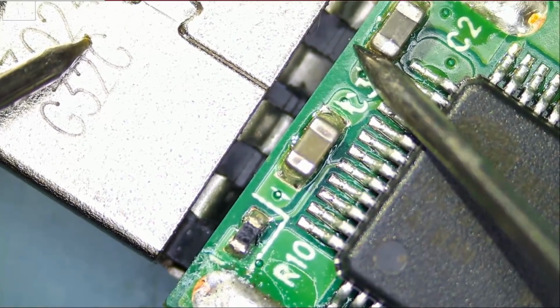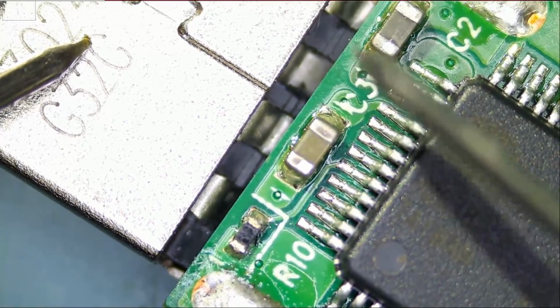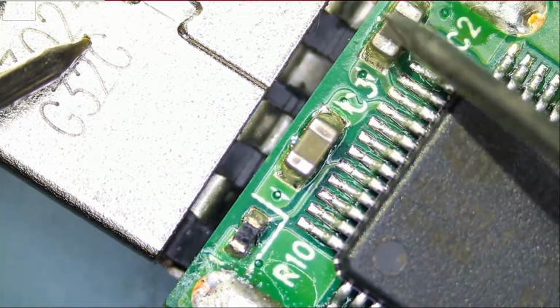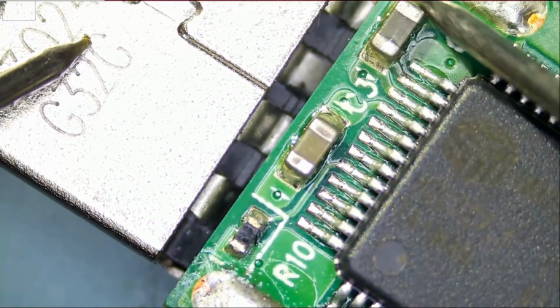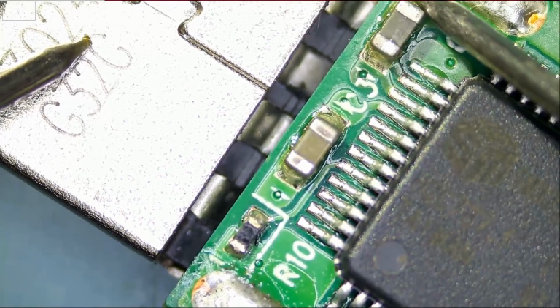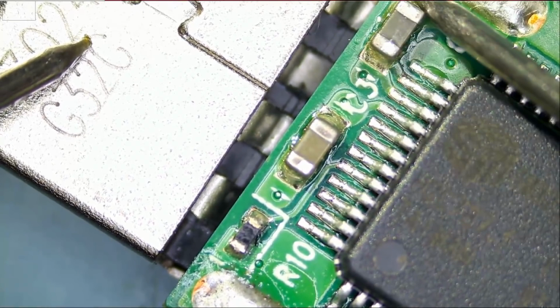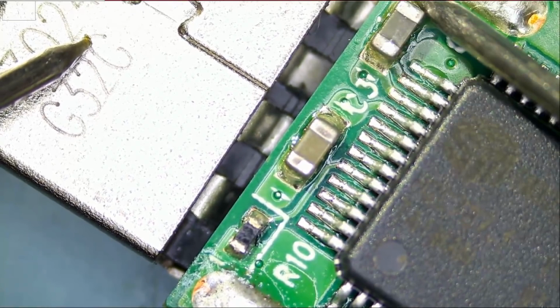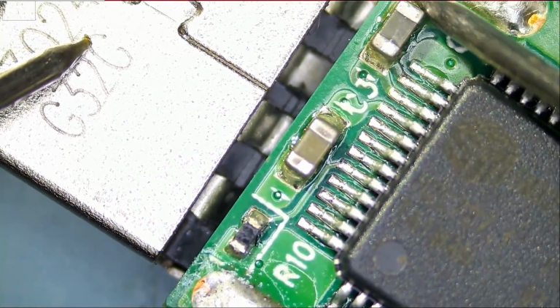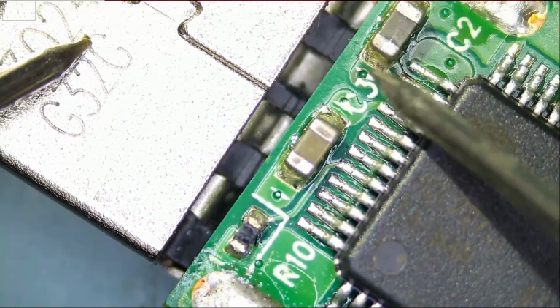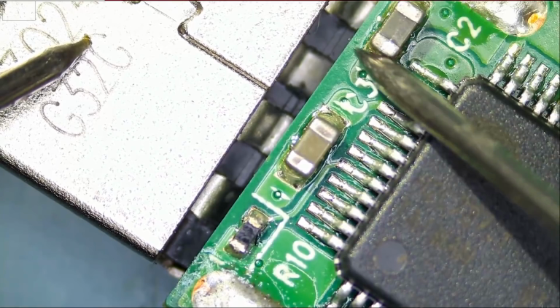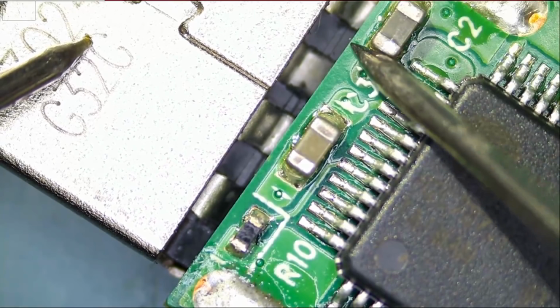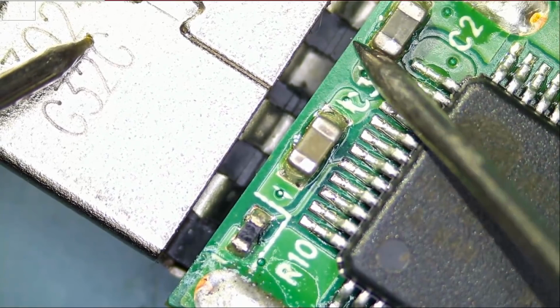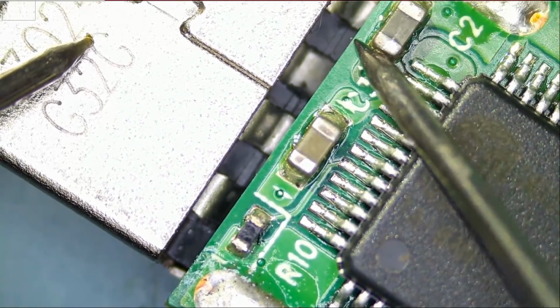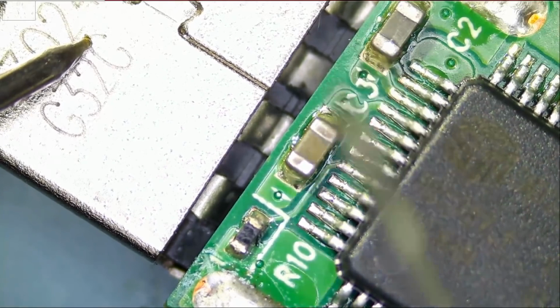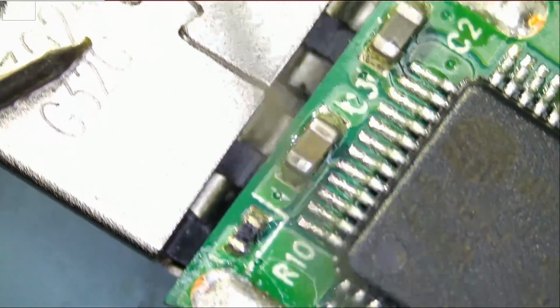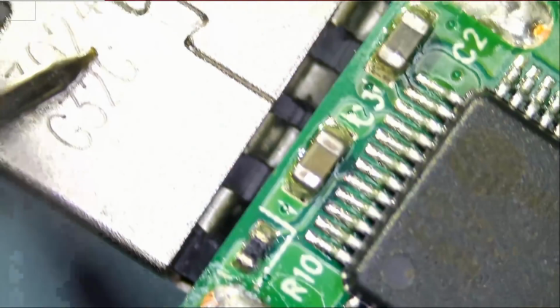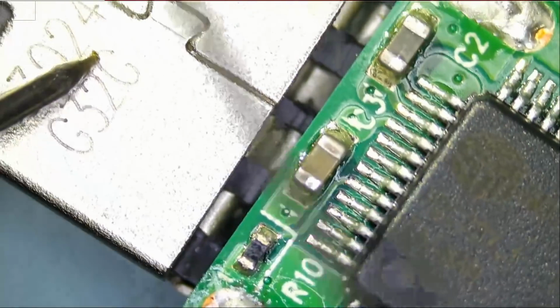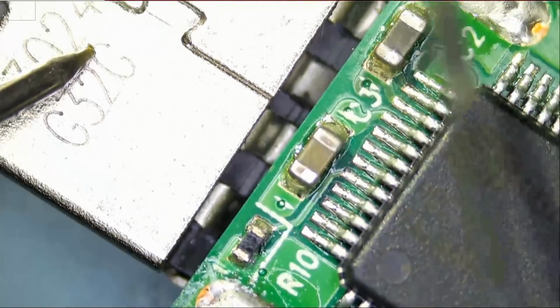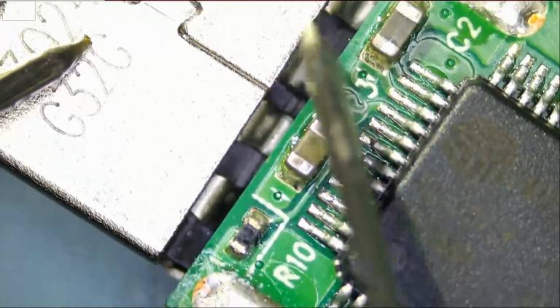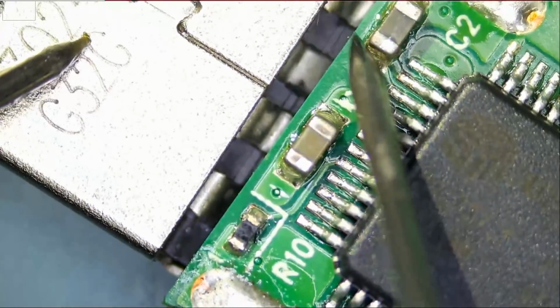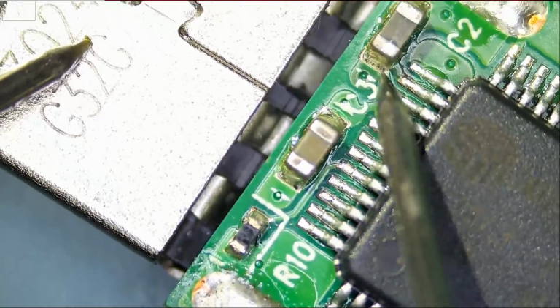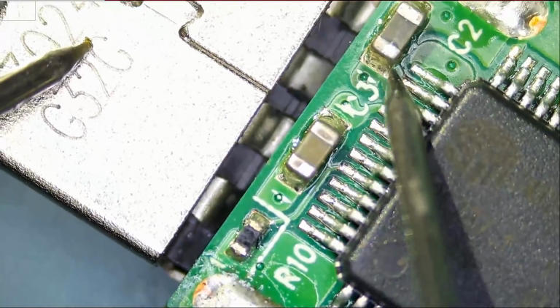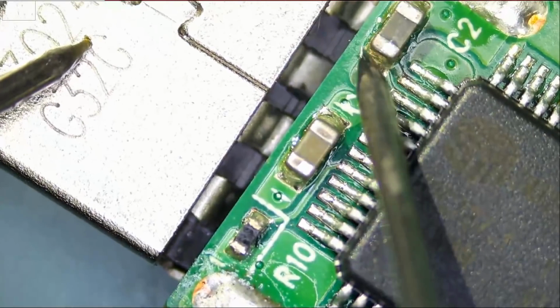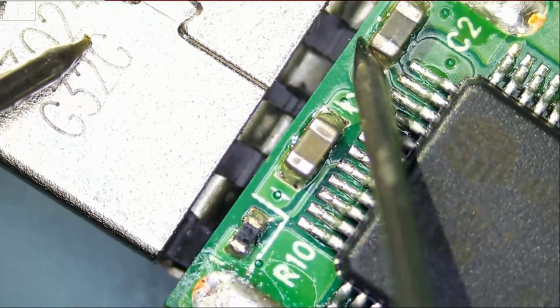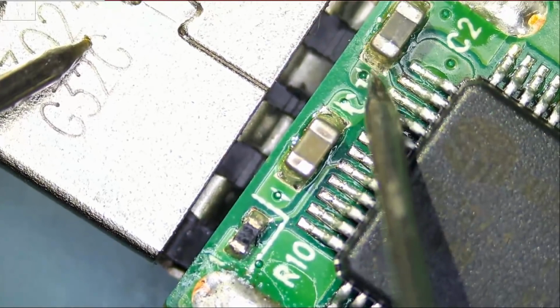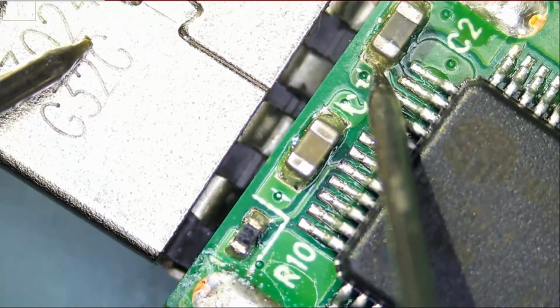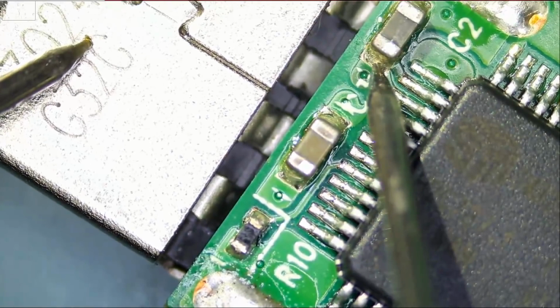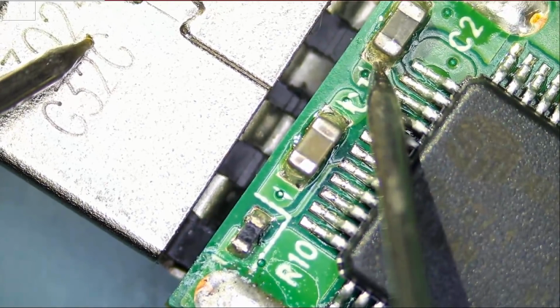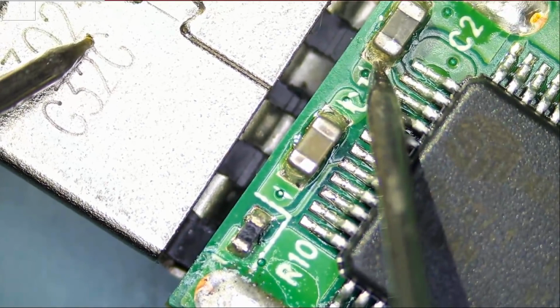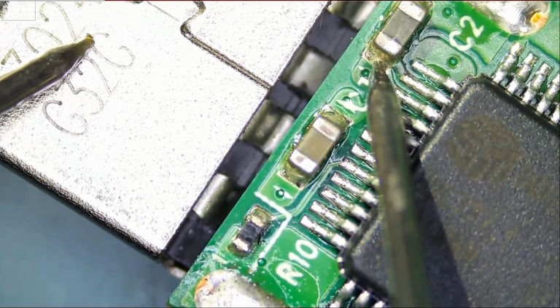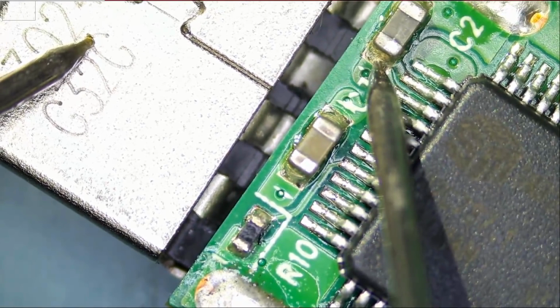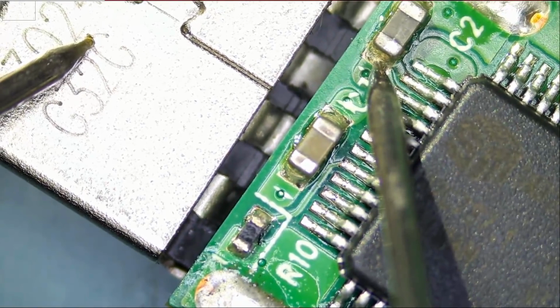The capacitor does look cracked. Even though it's not shorted to ground, I do not like the way it looks.